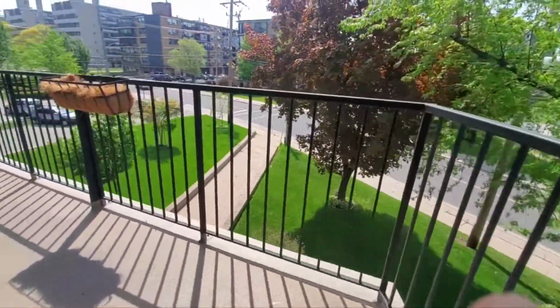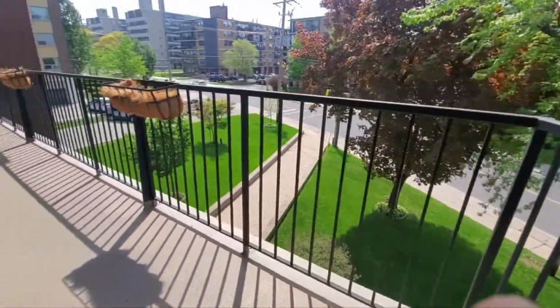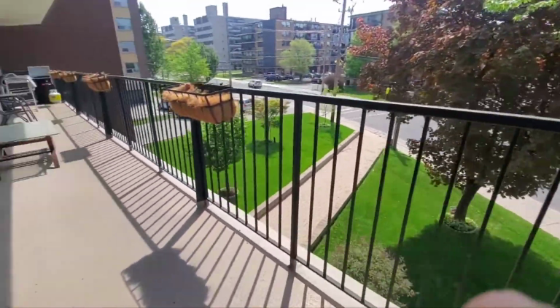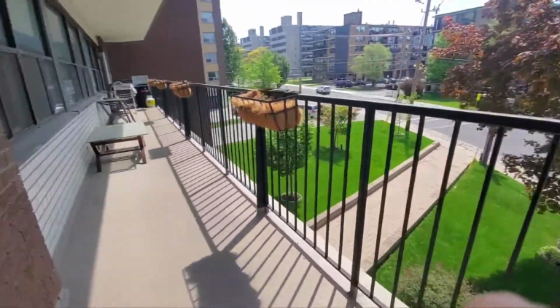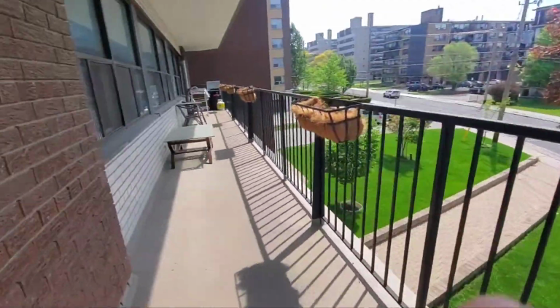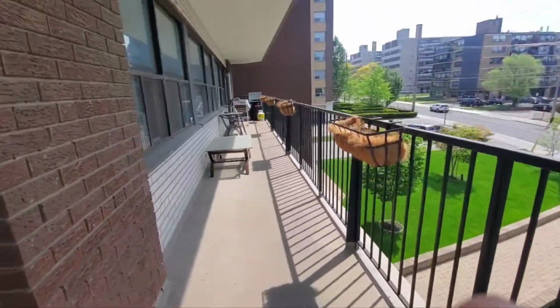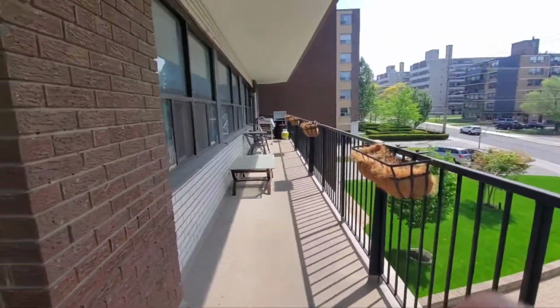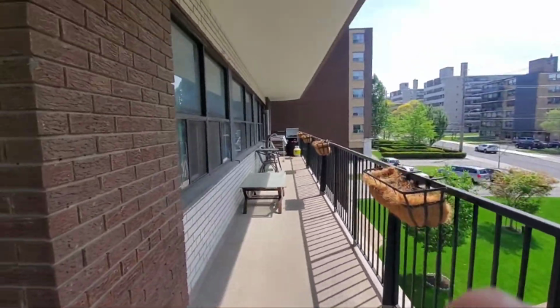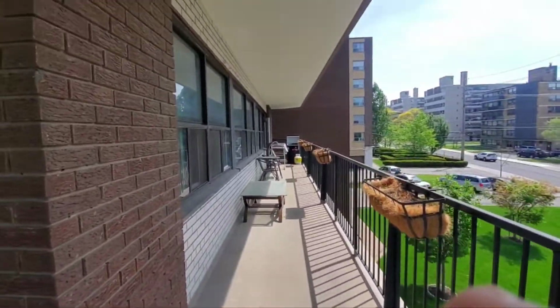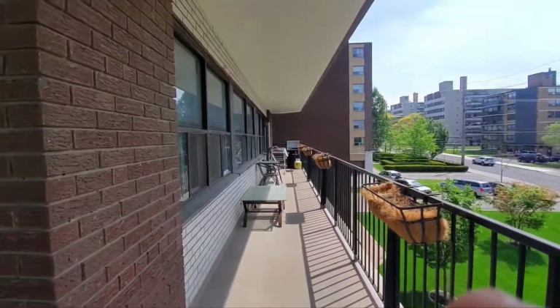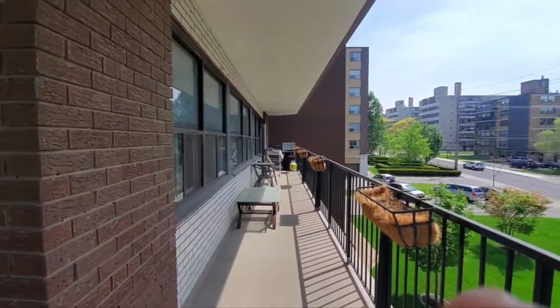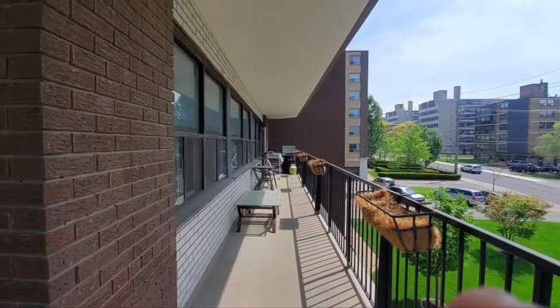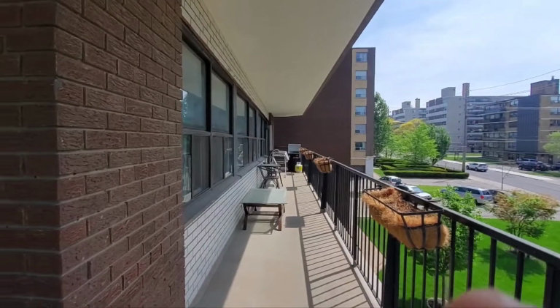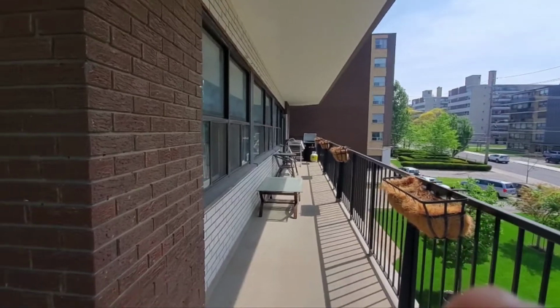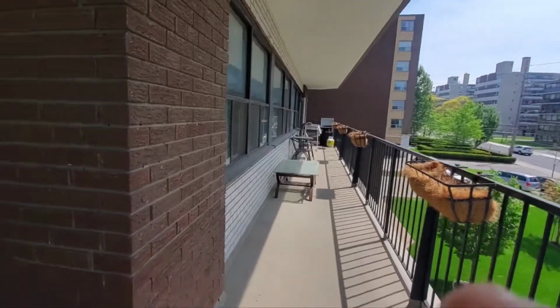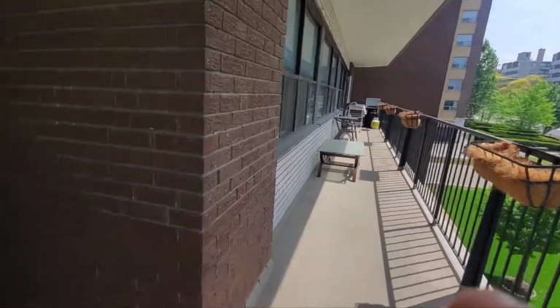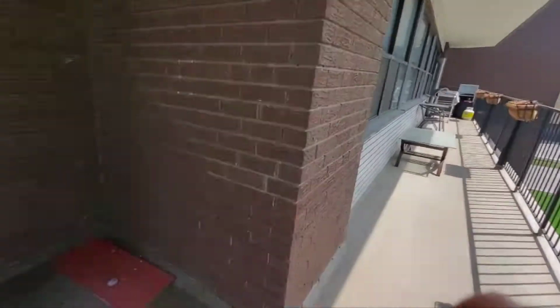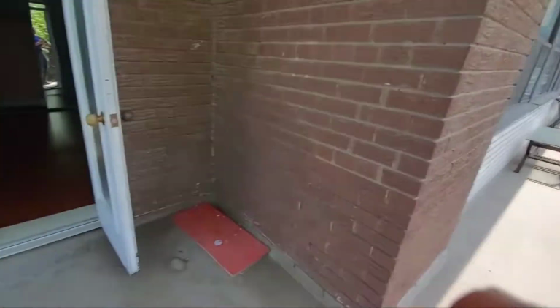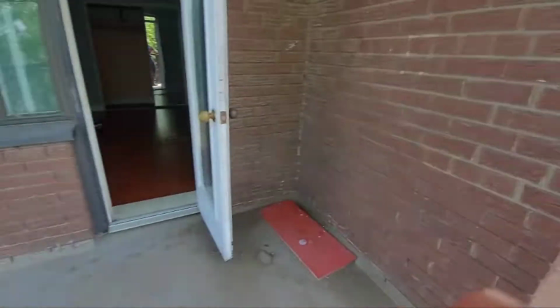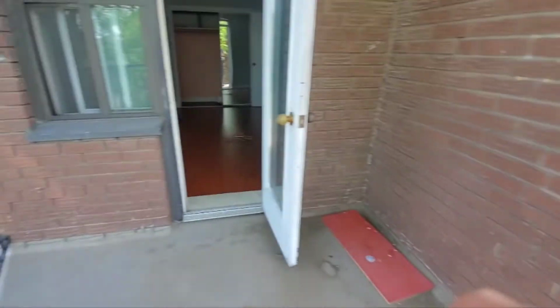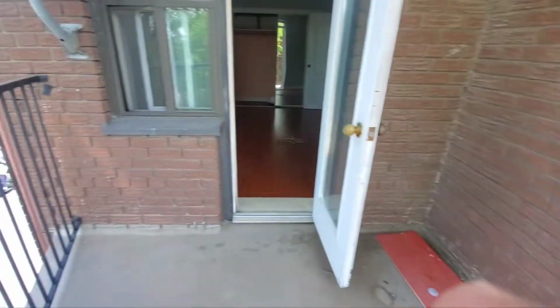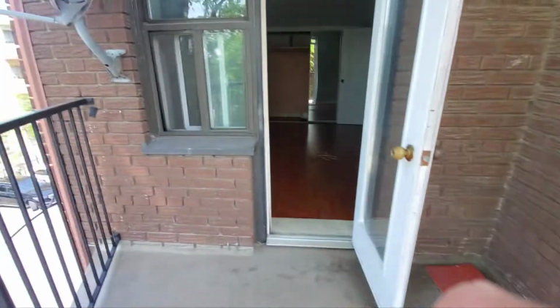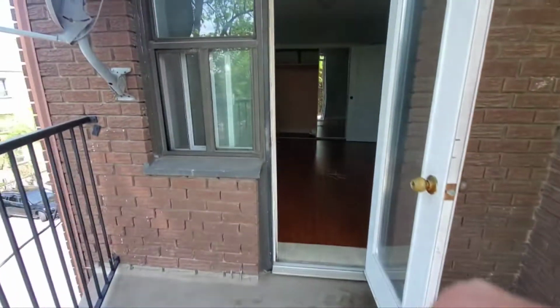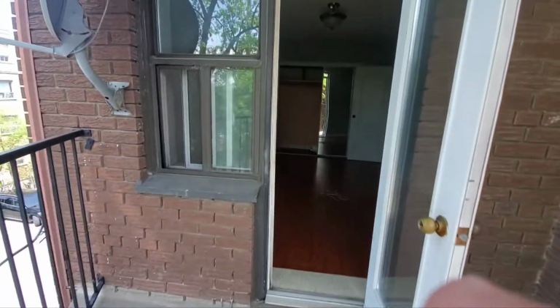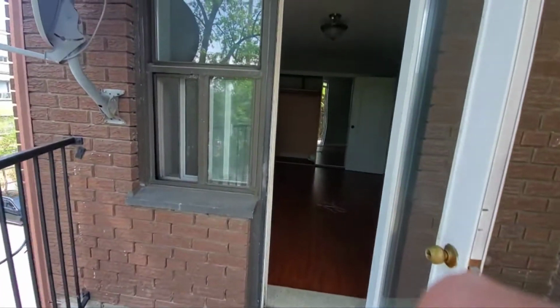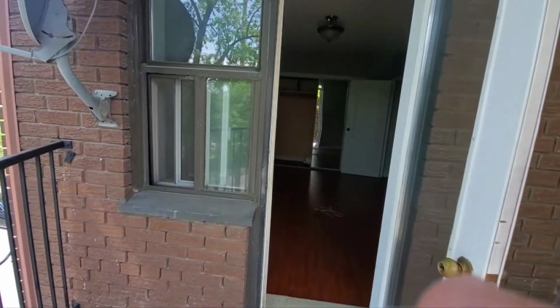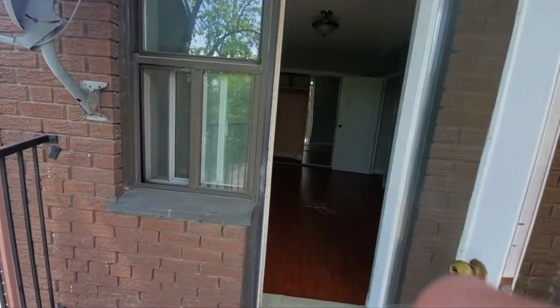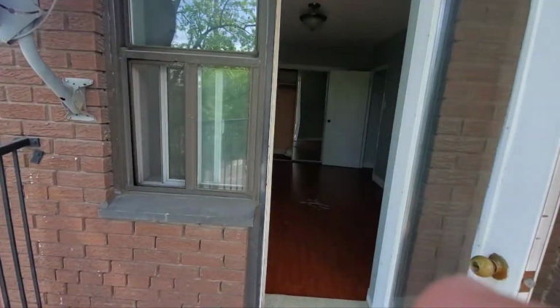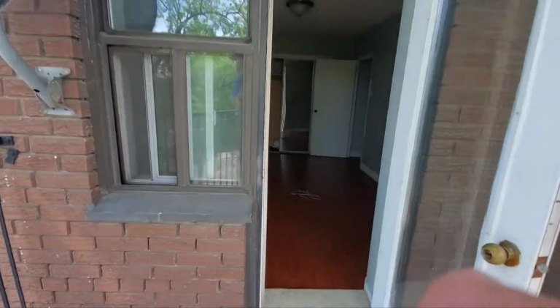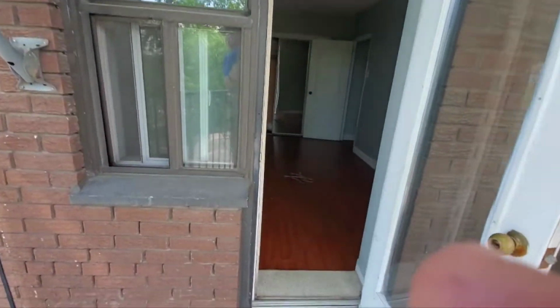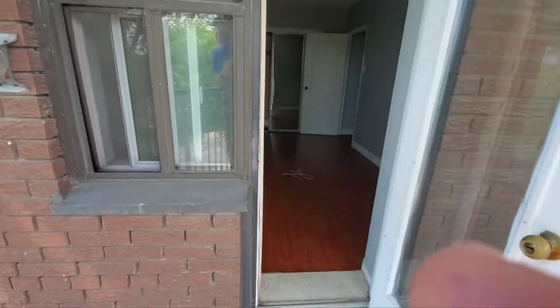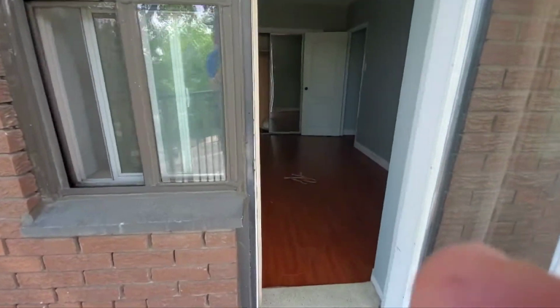This is the master bedroom and the master bedroom goes all the way here, and you have this balcony that's wrapped around the whole unit. Nice.